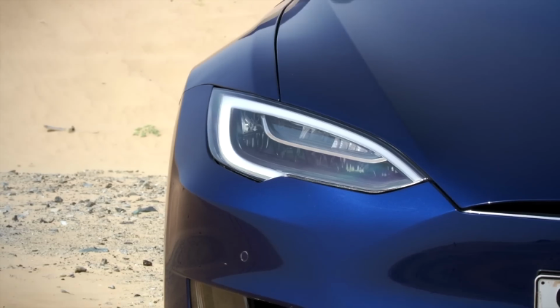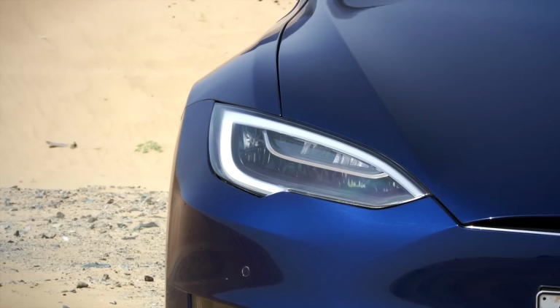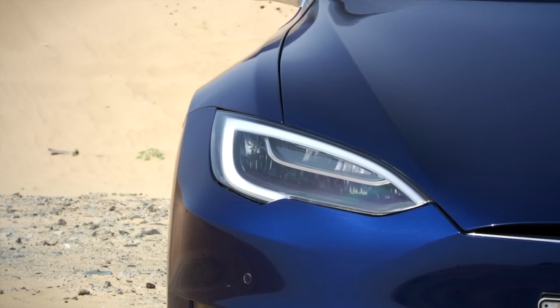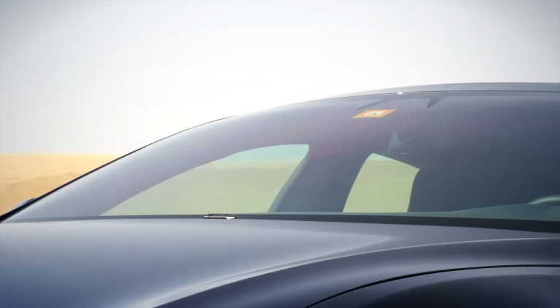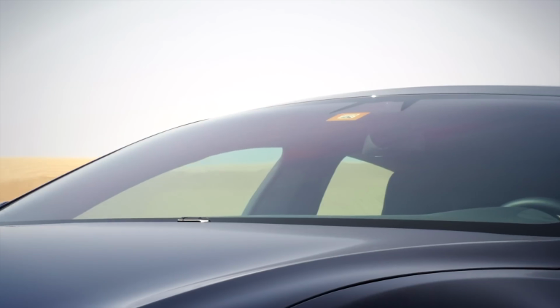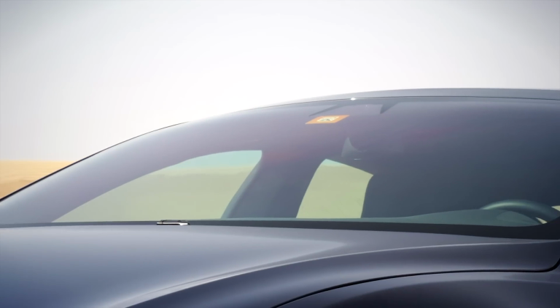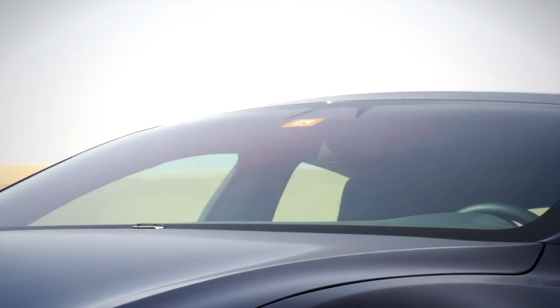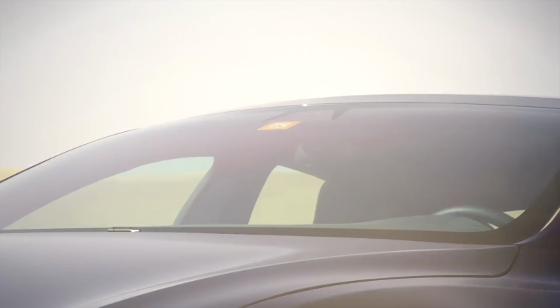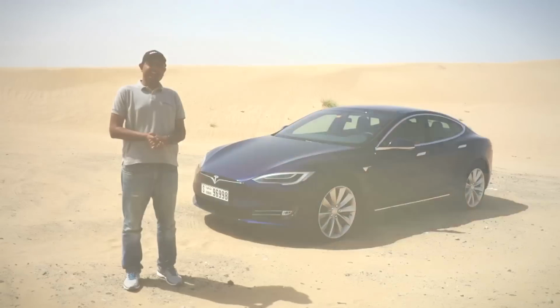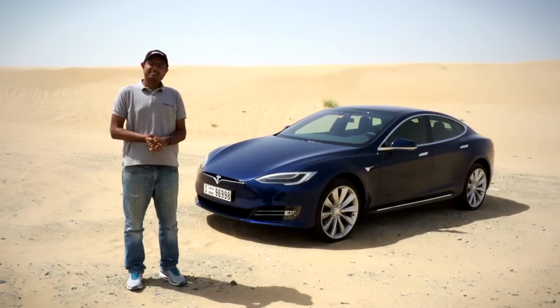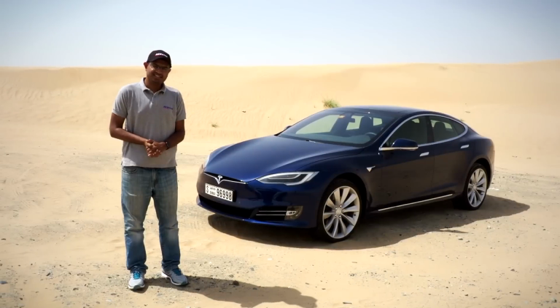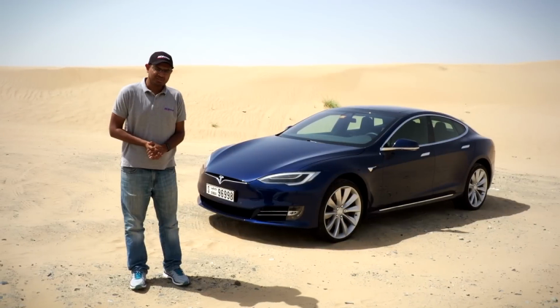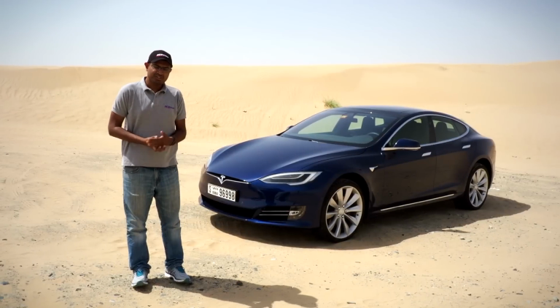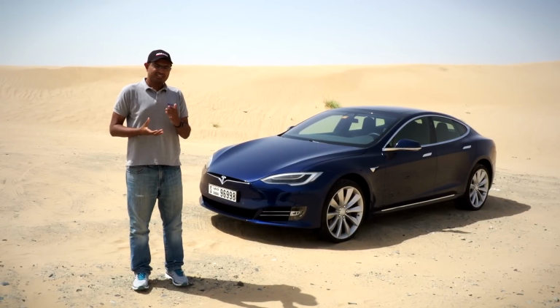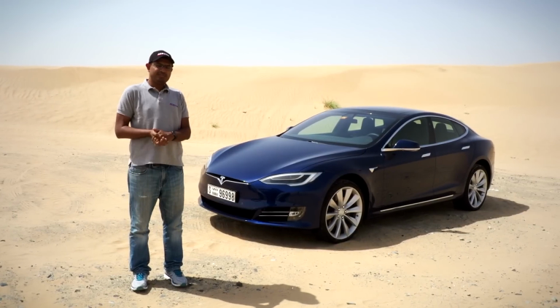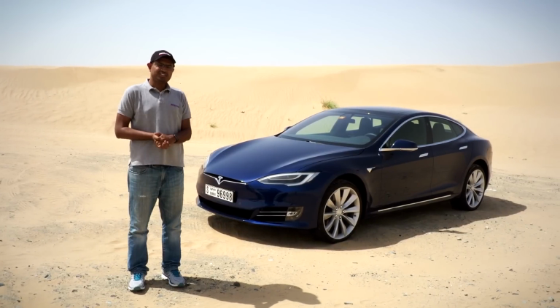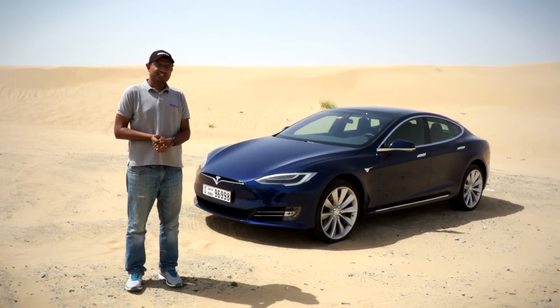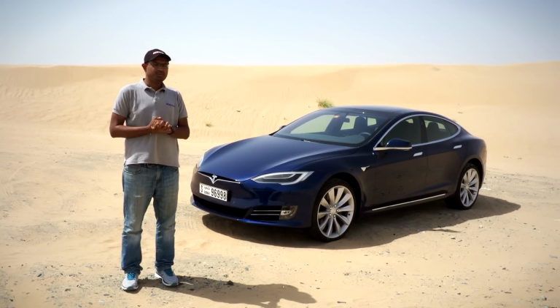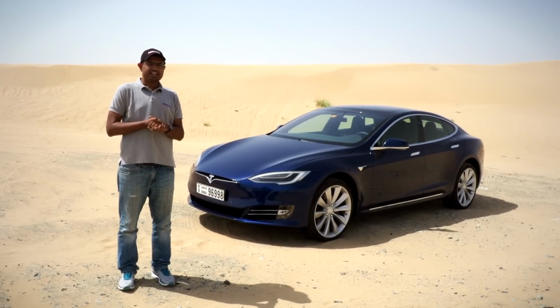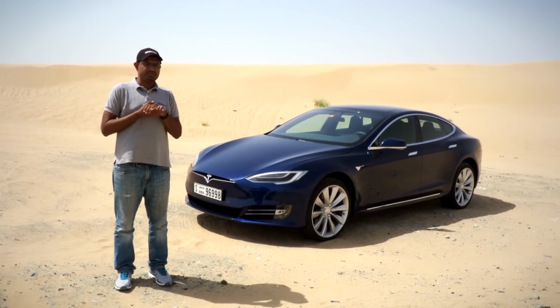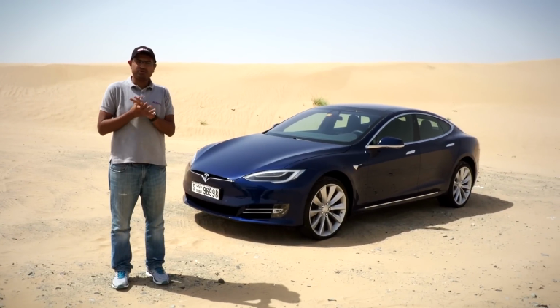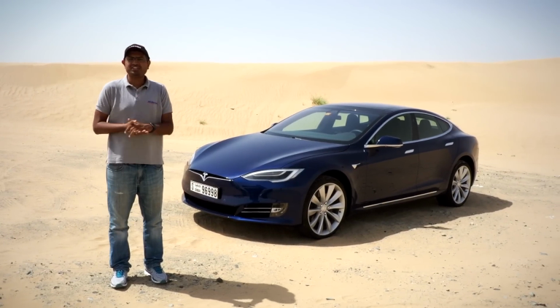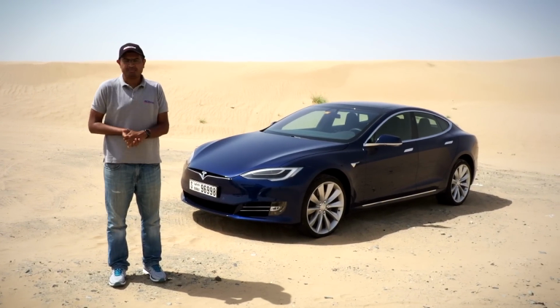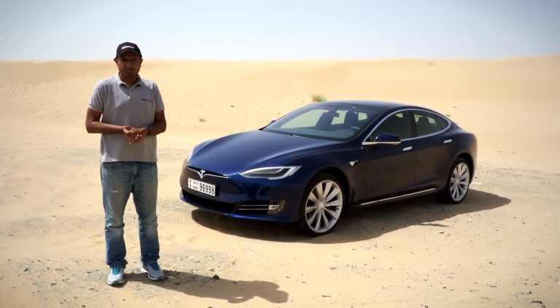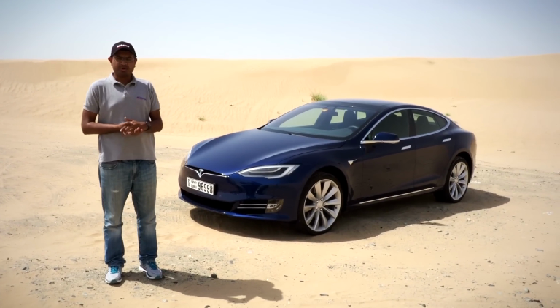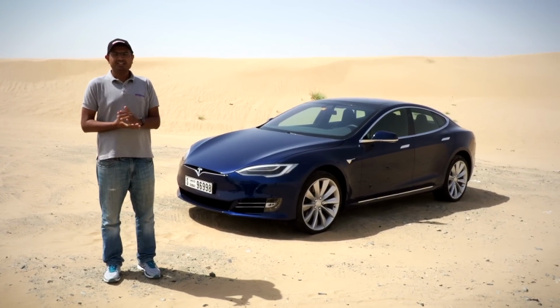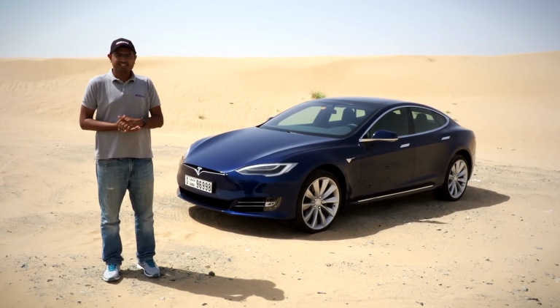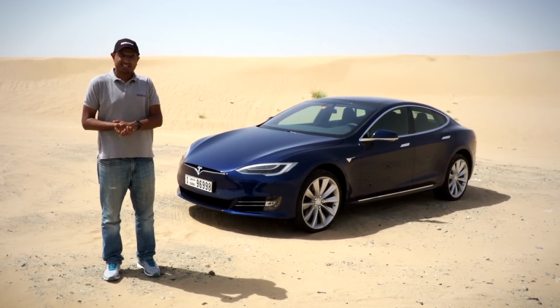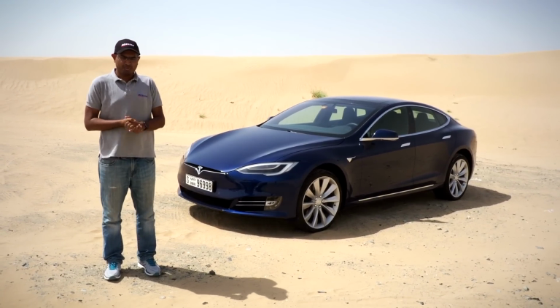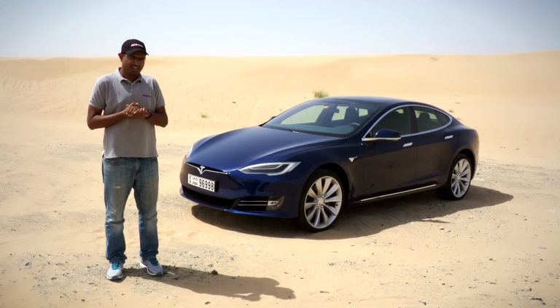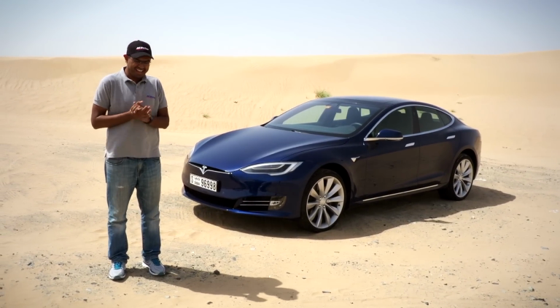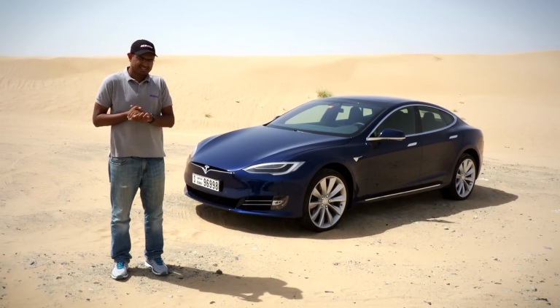Hello and welcome to another review brought to you by ACDelco. Today we've got the car that UAE has been frothing at the mouth to try out — the Tesla Model S.